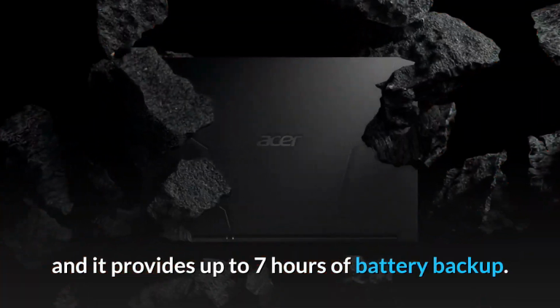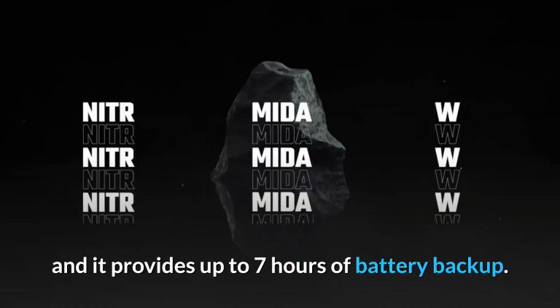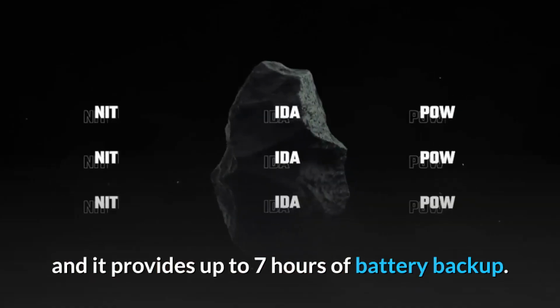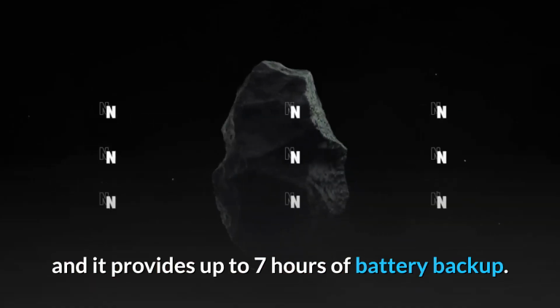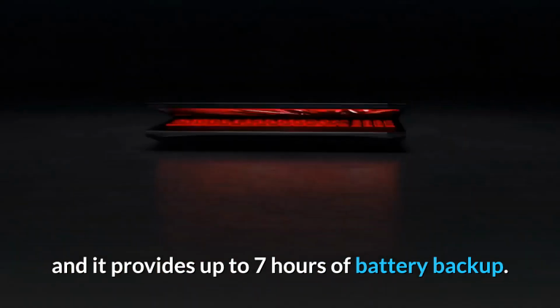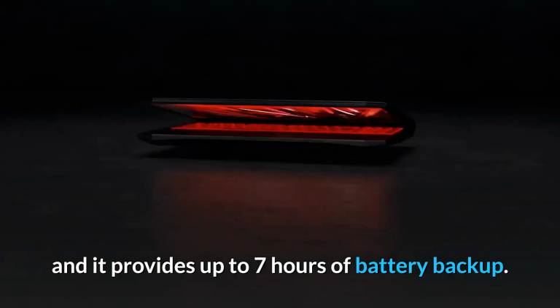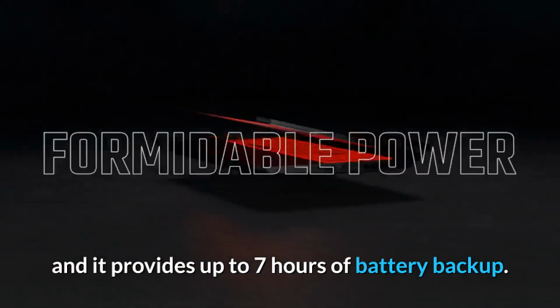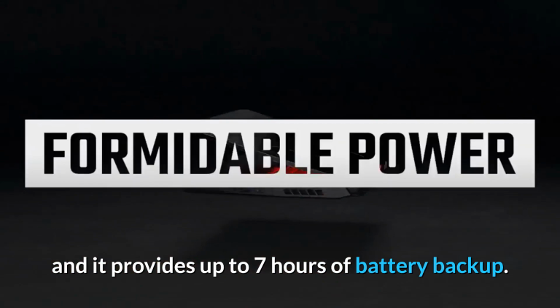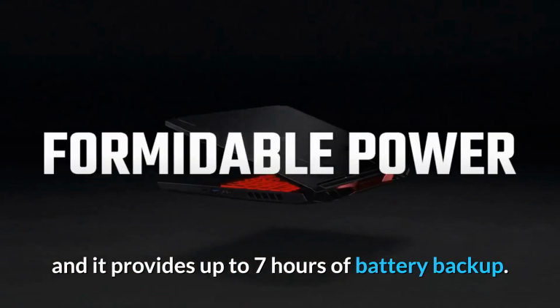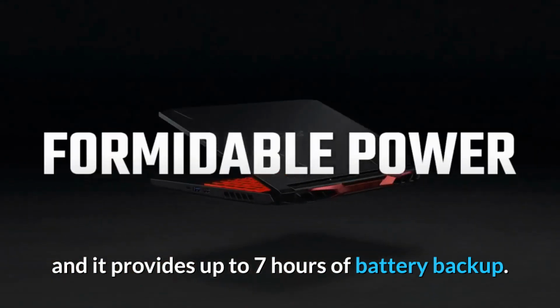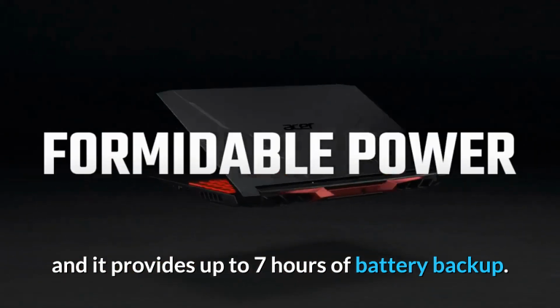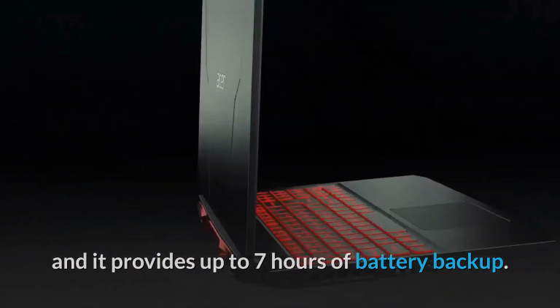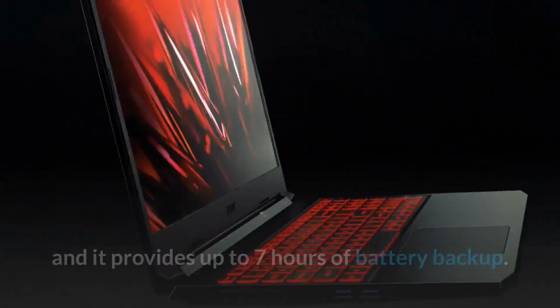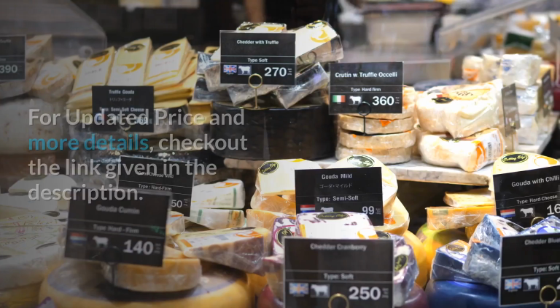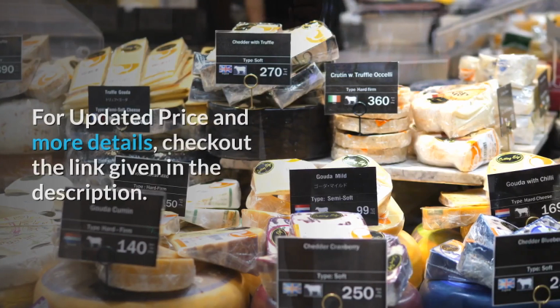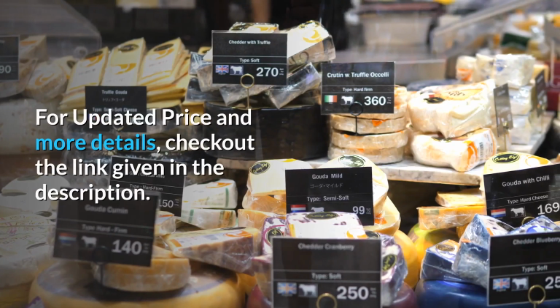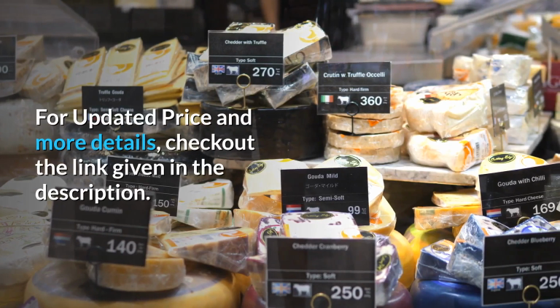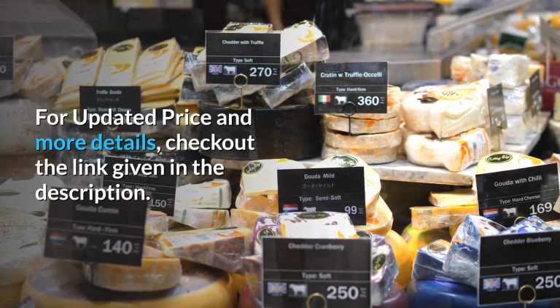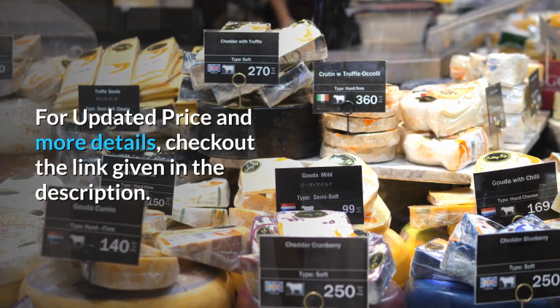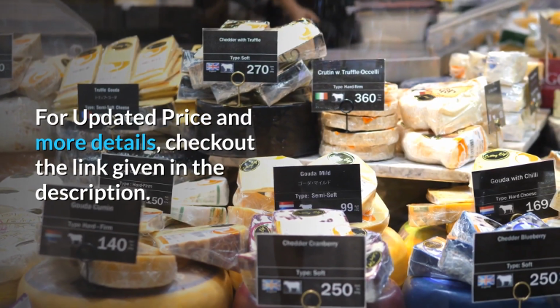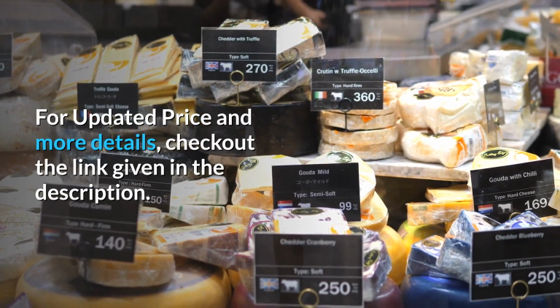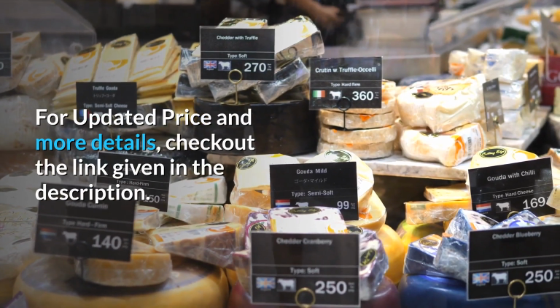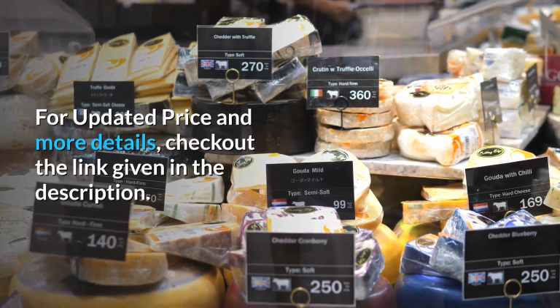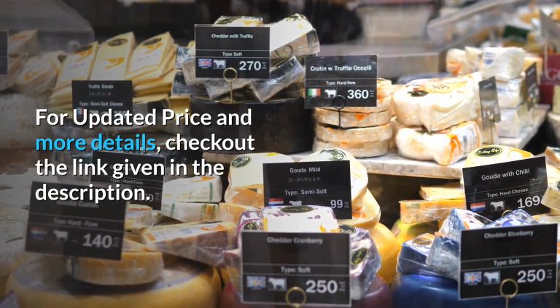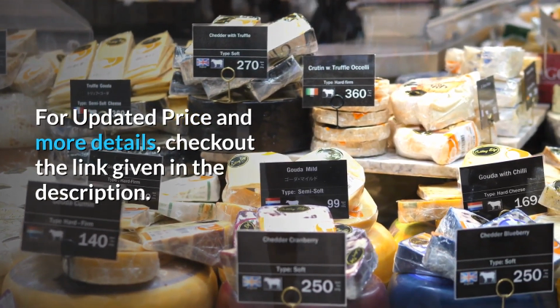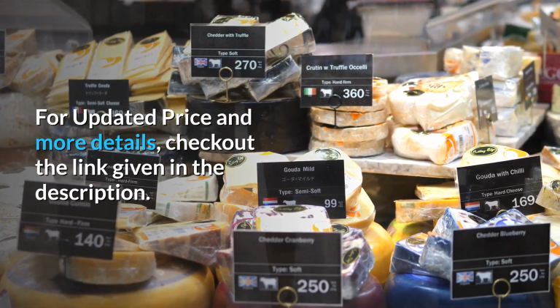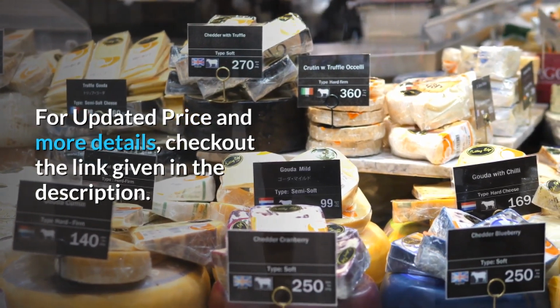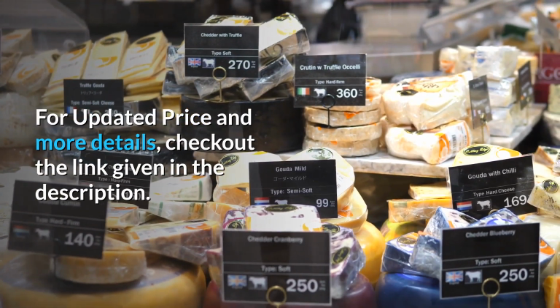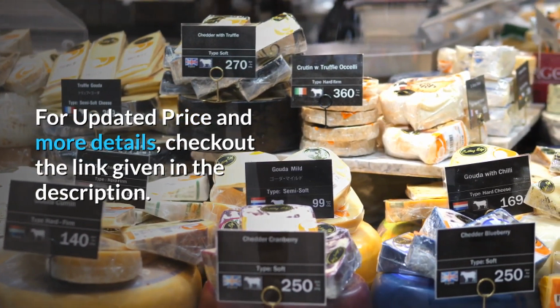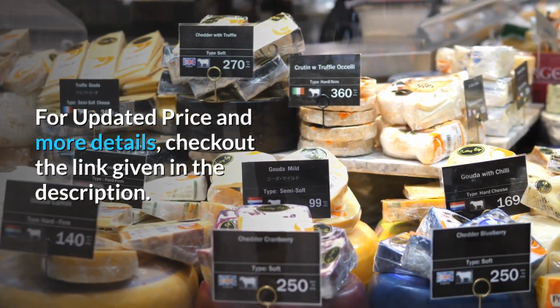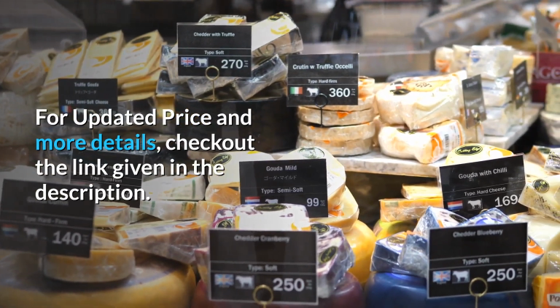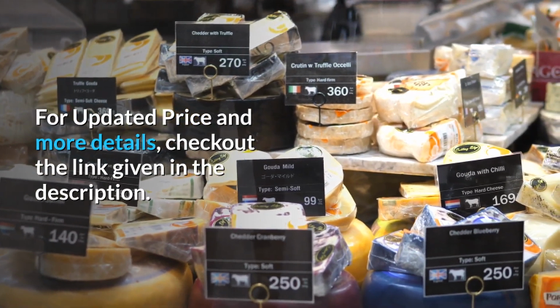It has all the required ports and slots for connectivity and provides up to seven hours of battery backup. For updated price and more details, check the link in the description.